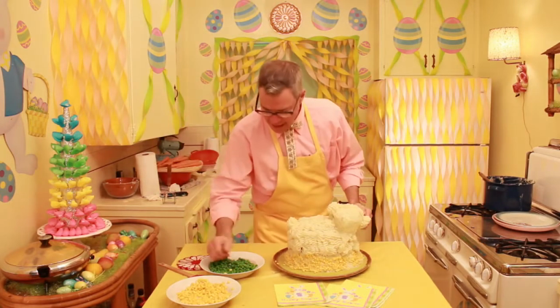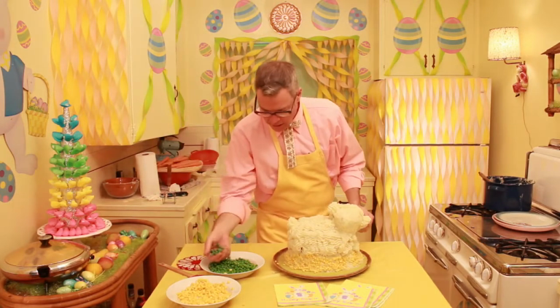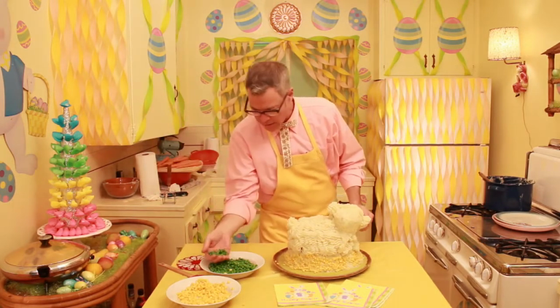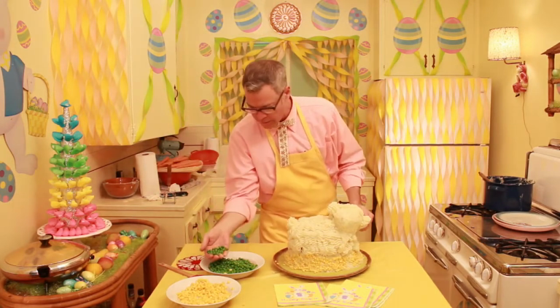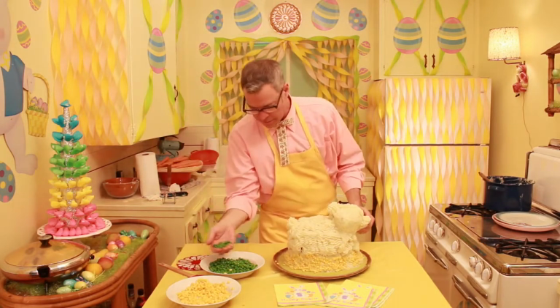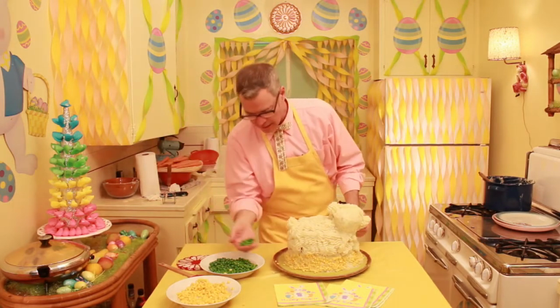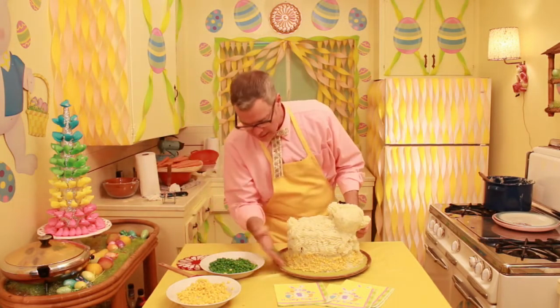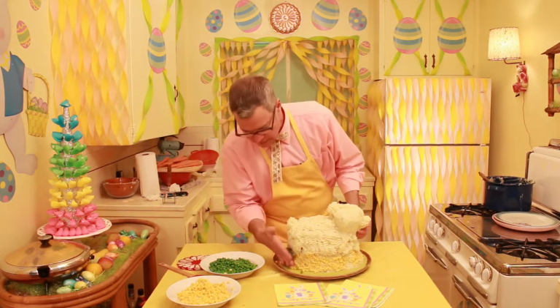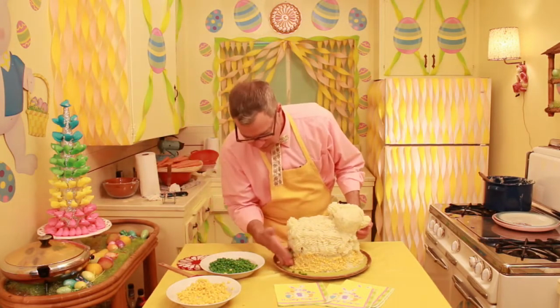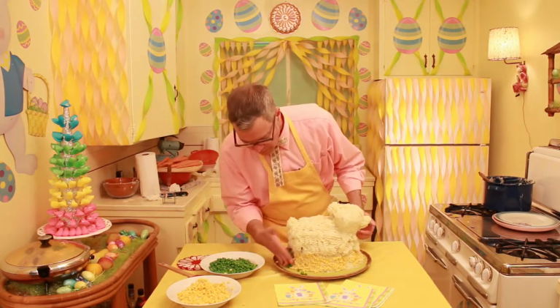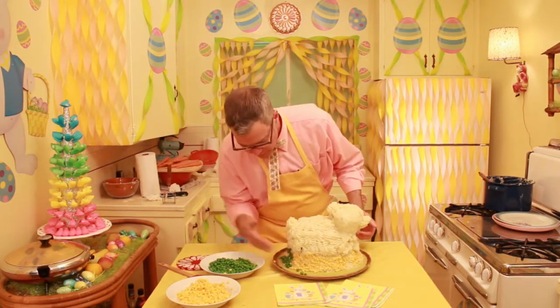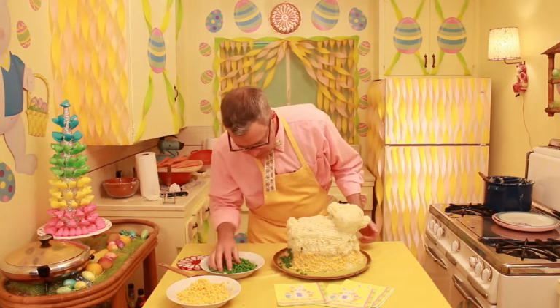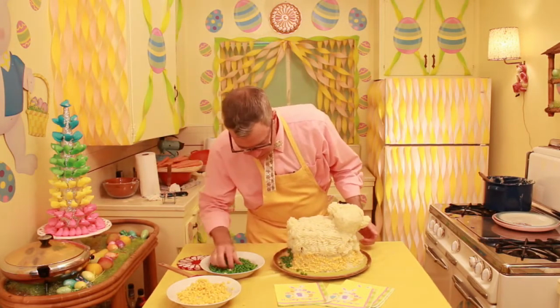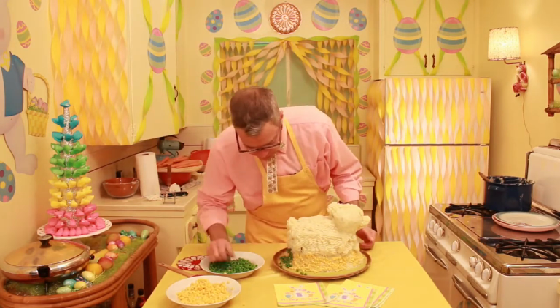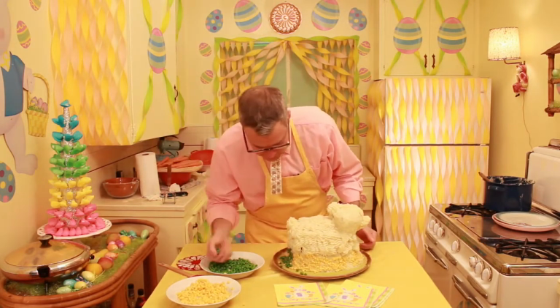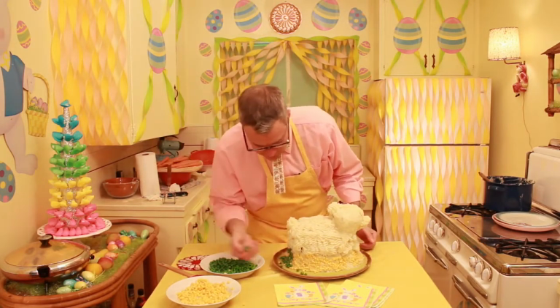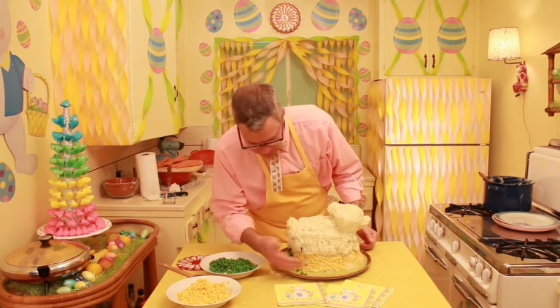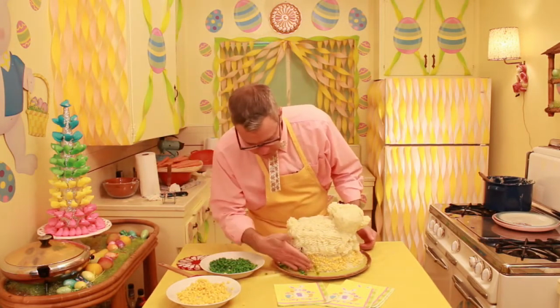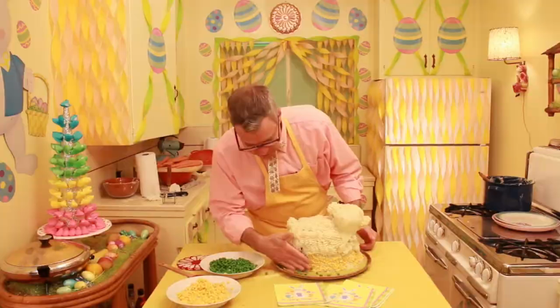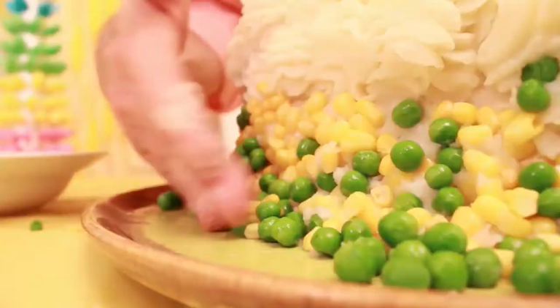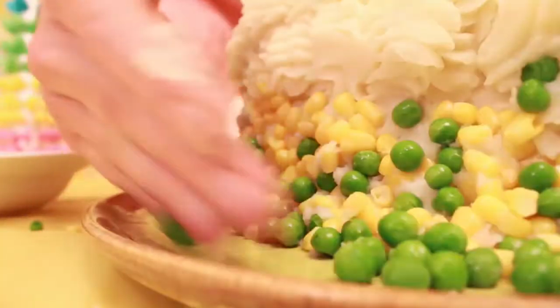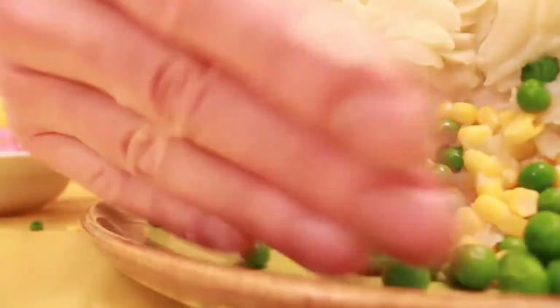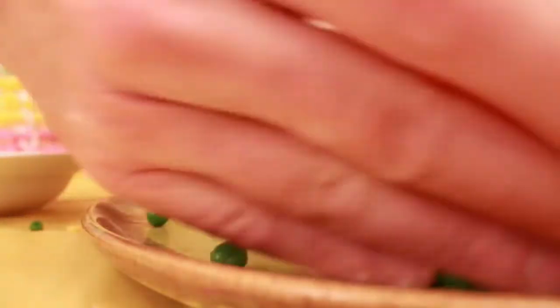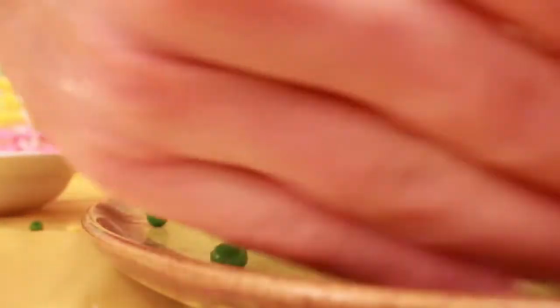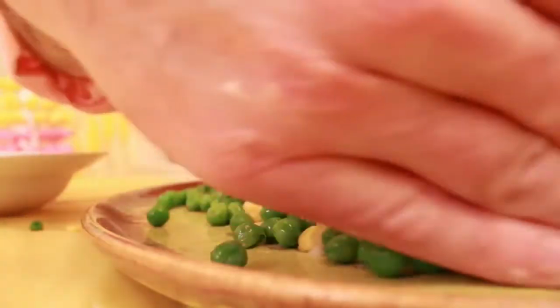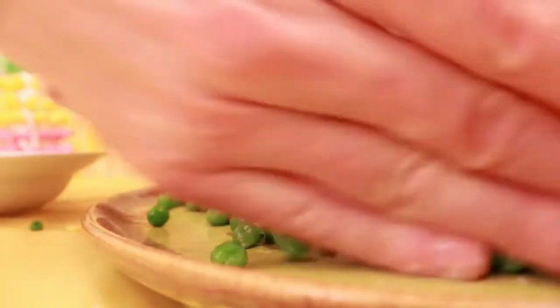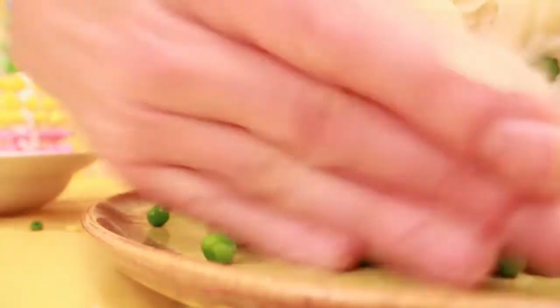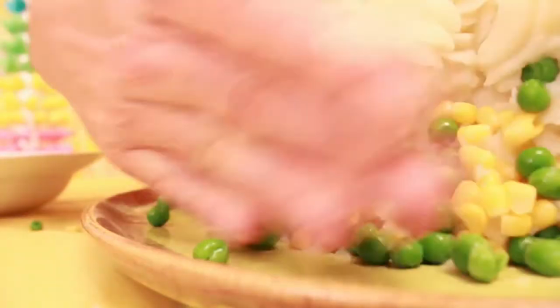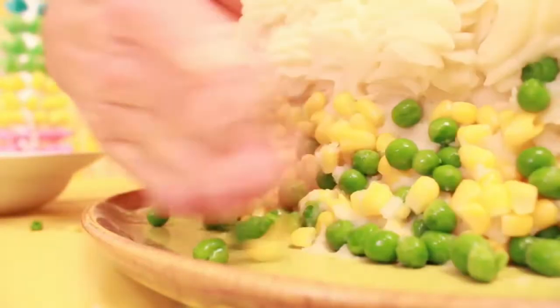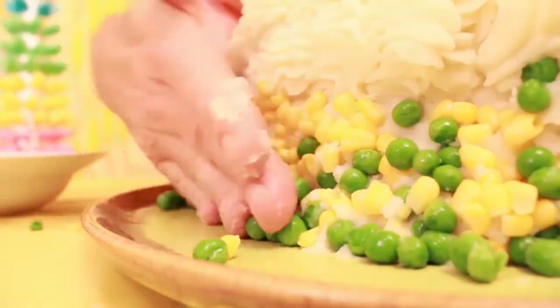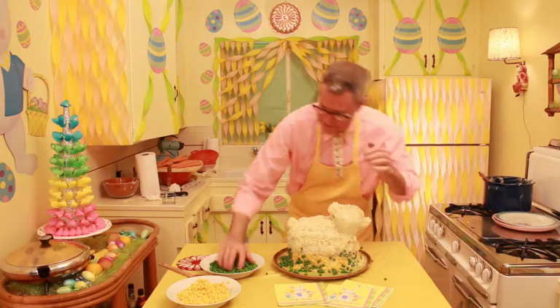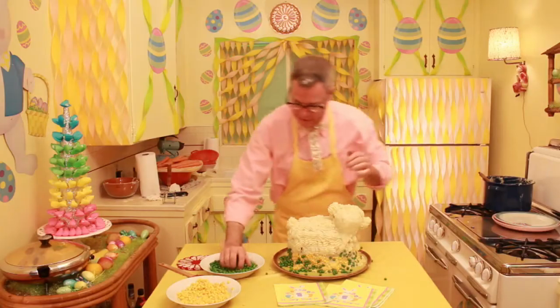Now come the peas. Put some of those in there, too. If you've over-cornered or pea'd, you can fix it, so don't worry.